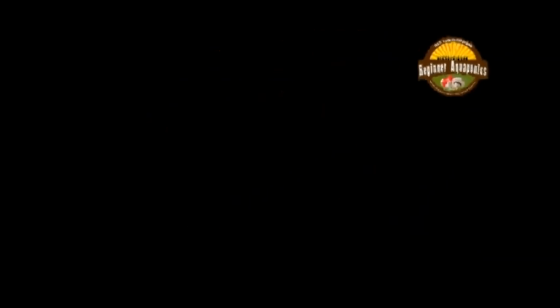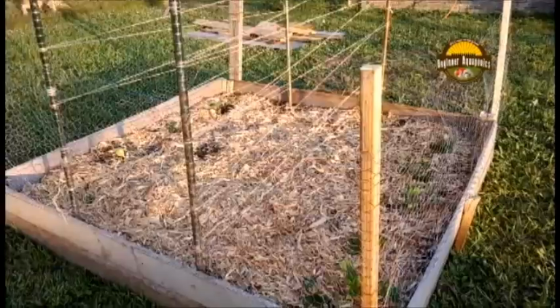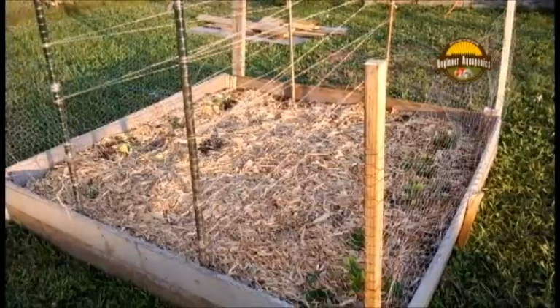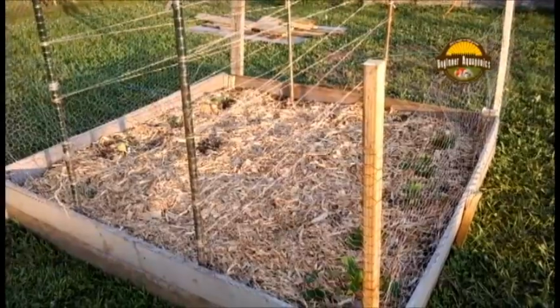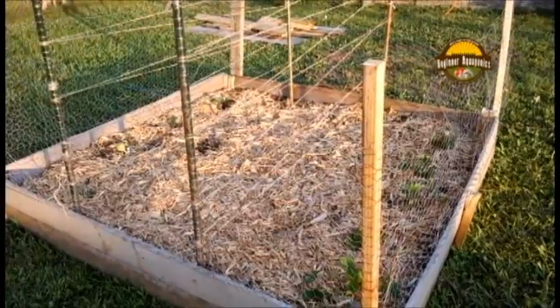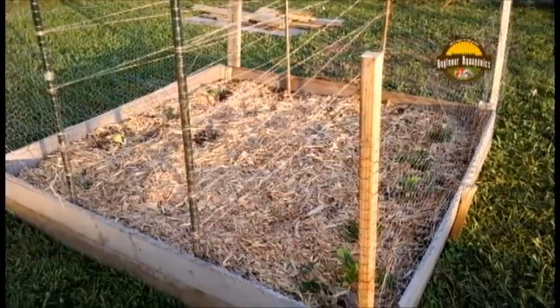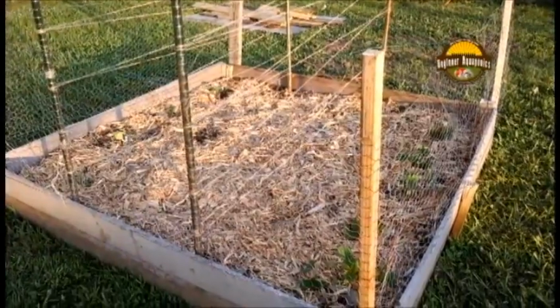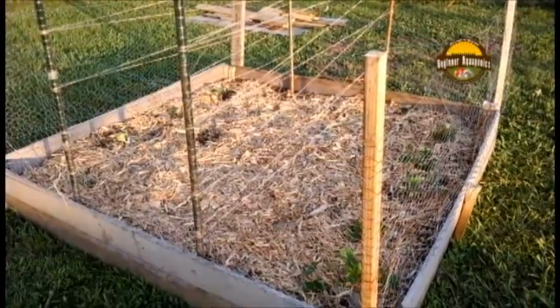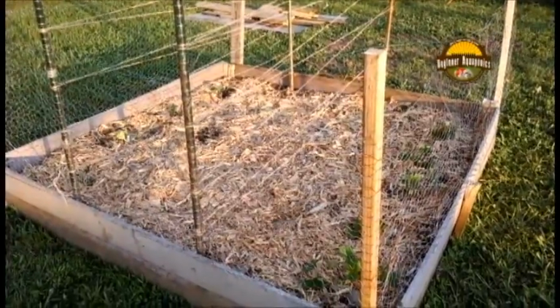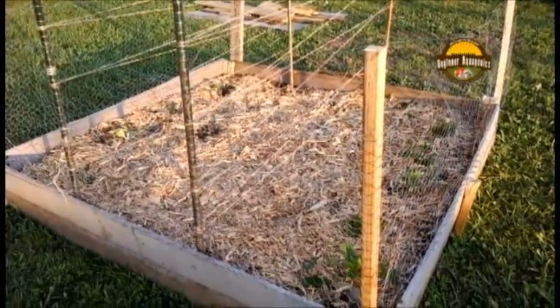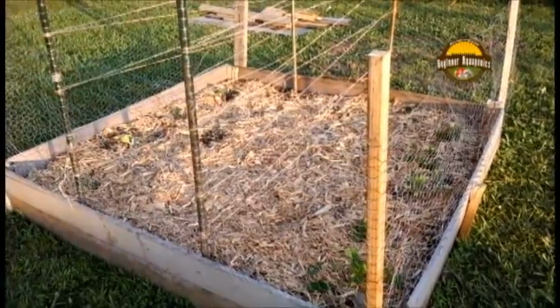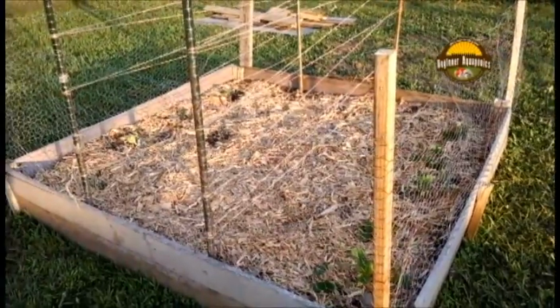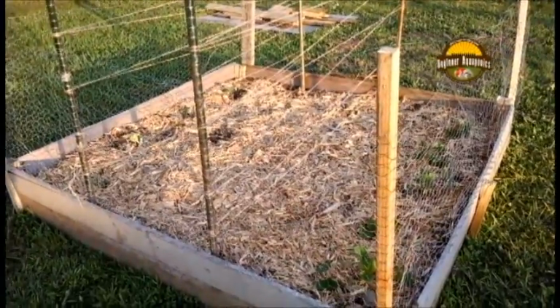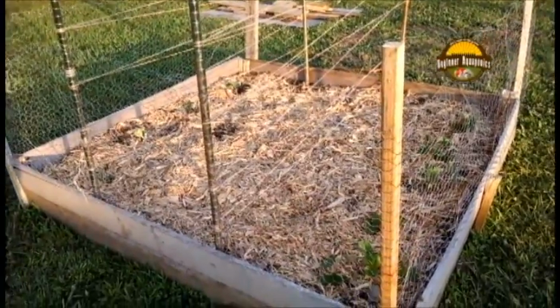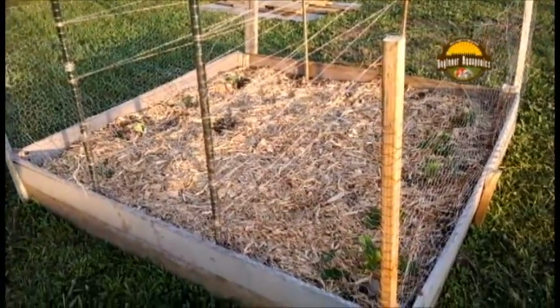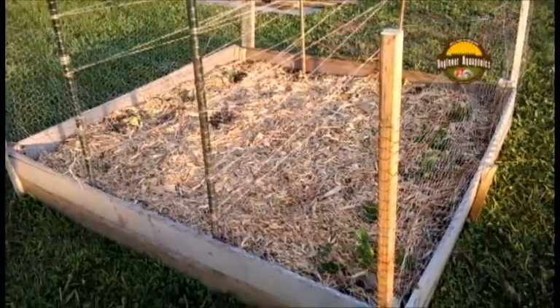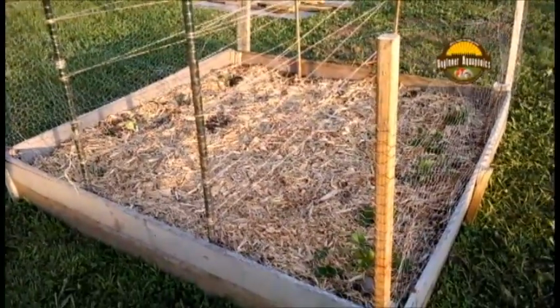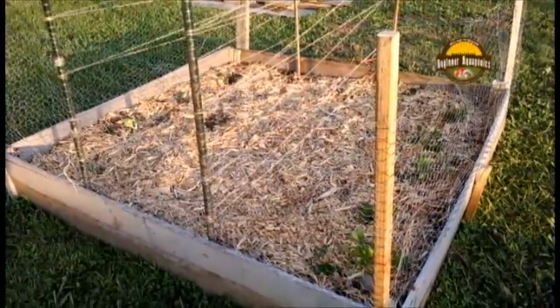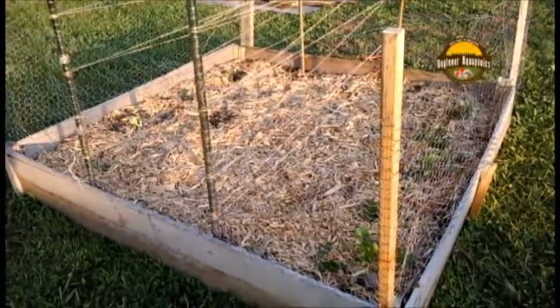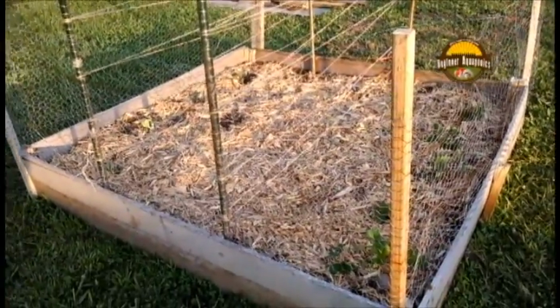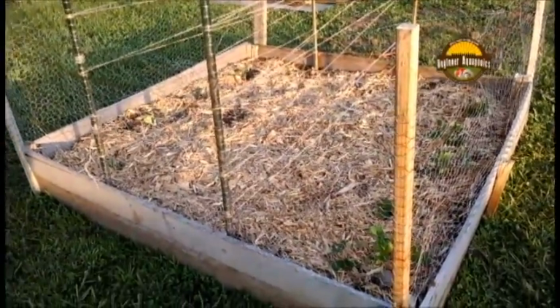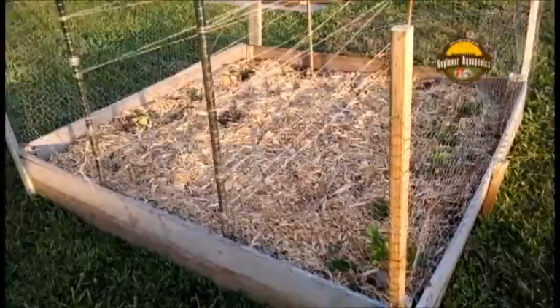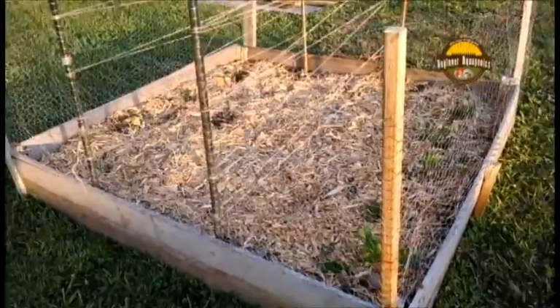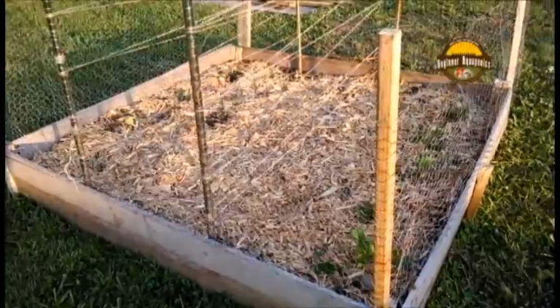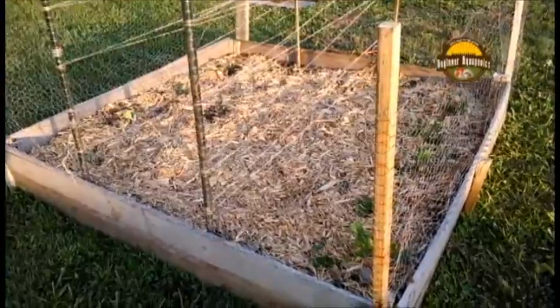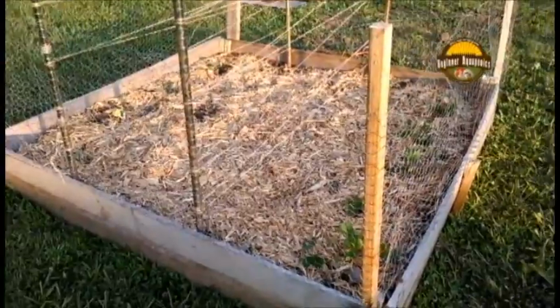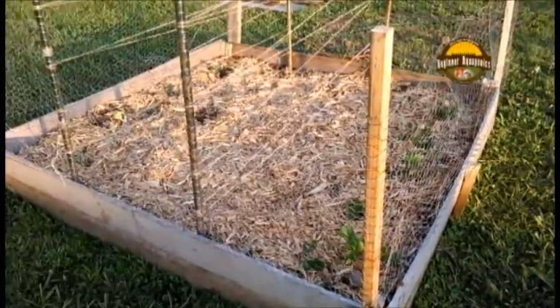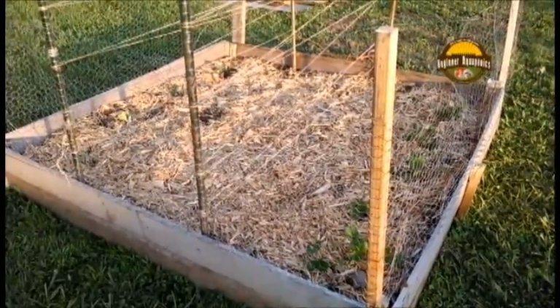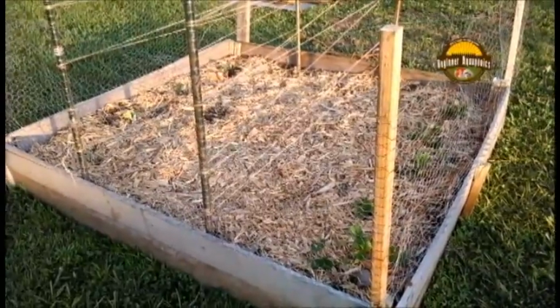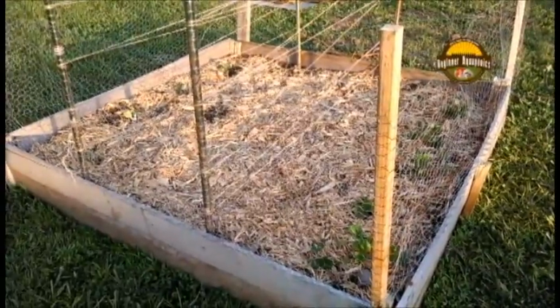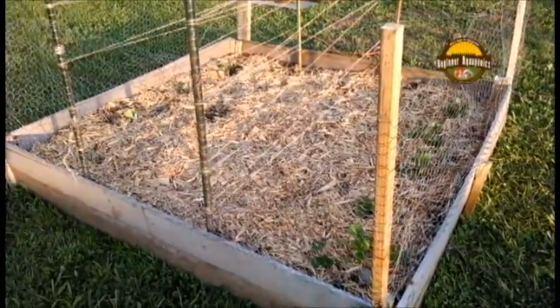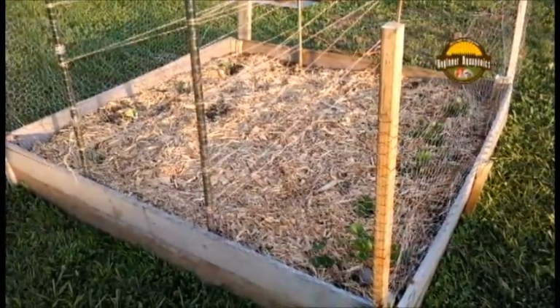I wanted to give you a behind the scenes look at our actual garden that's in the ground and not just our aquaponics system.